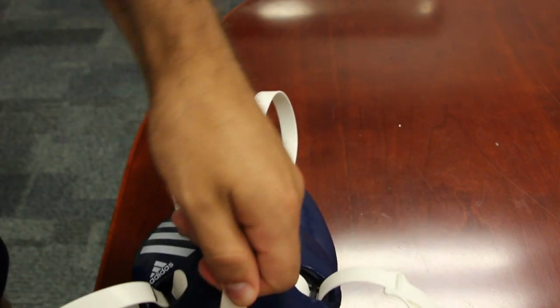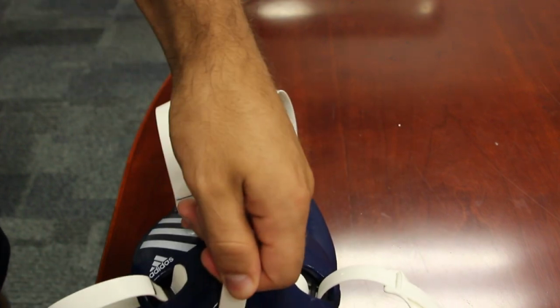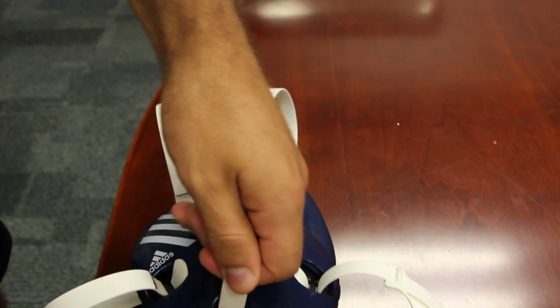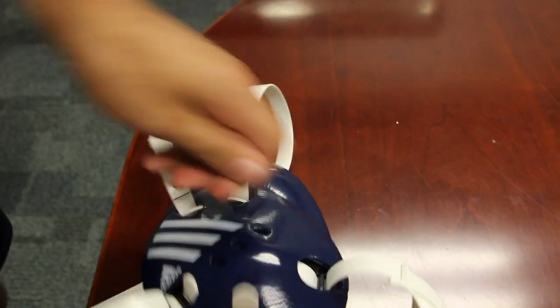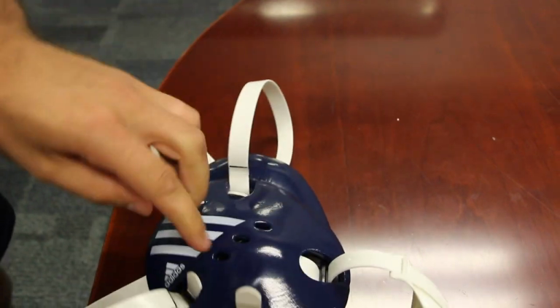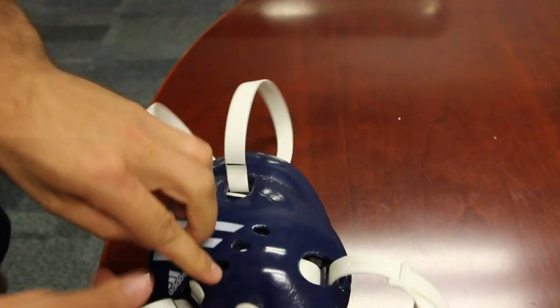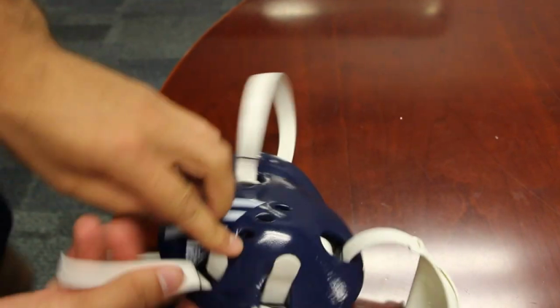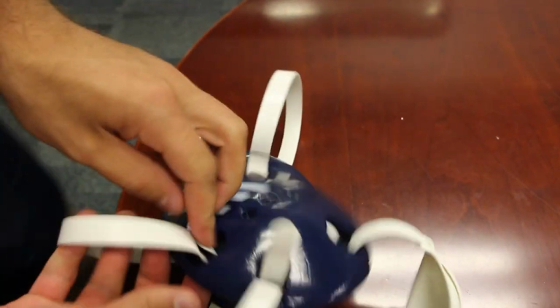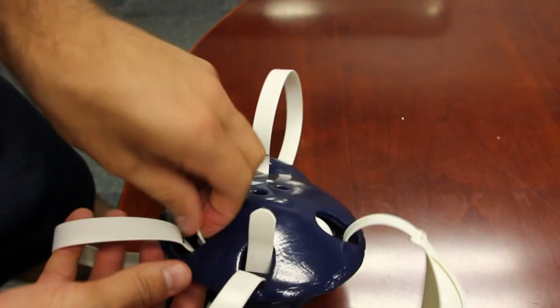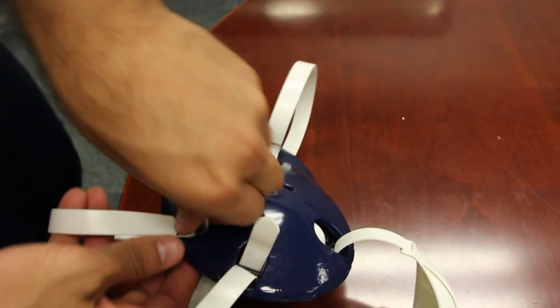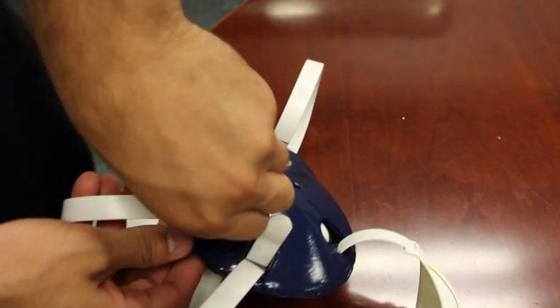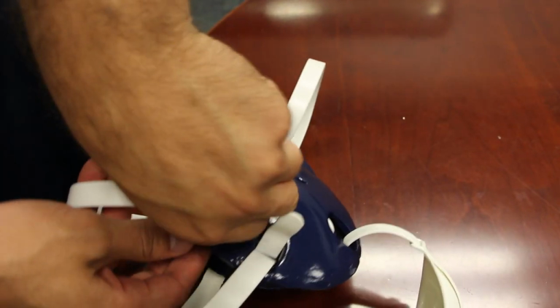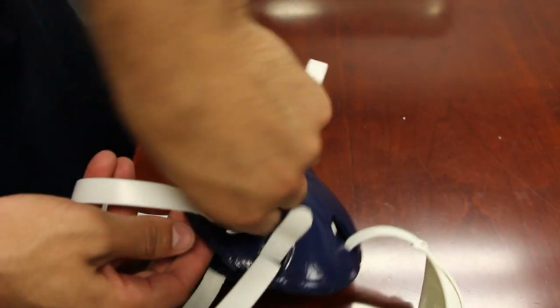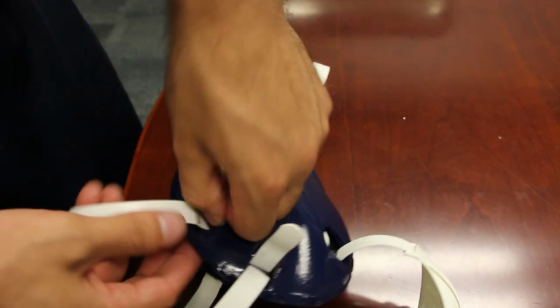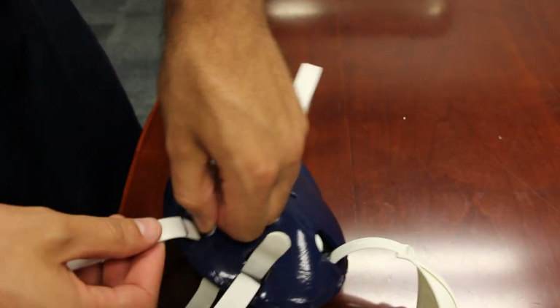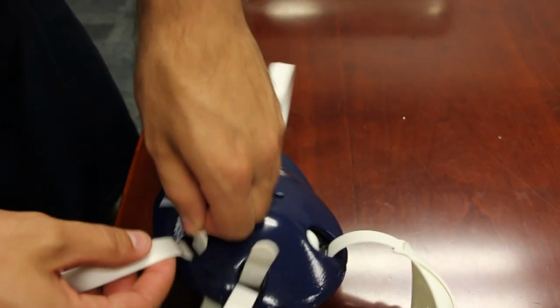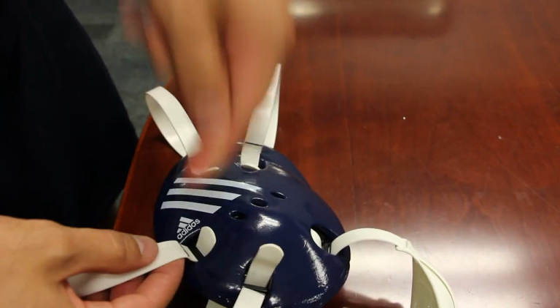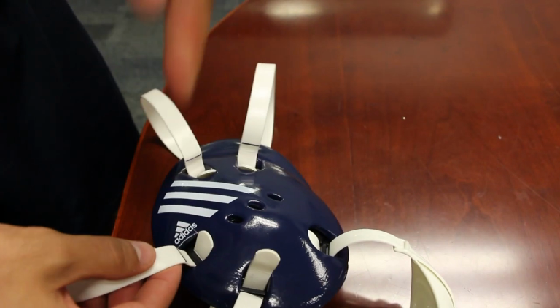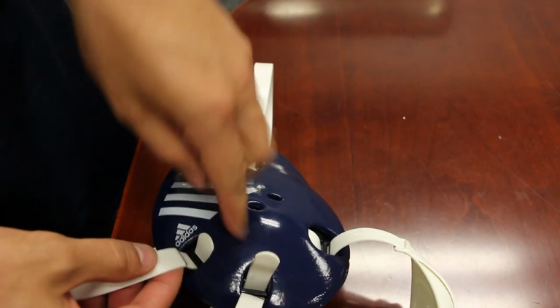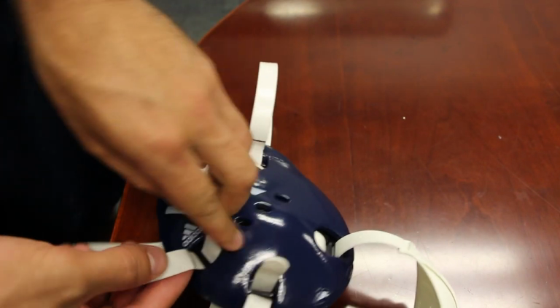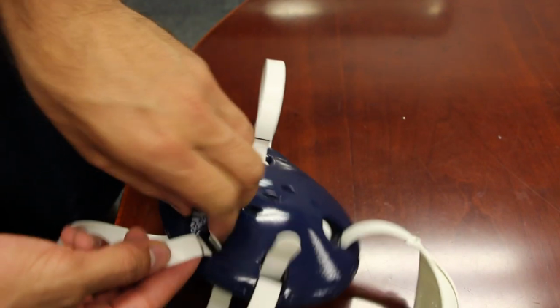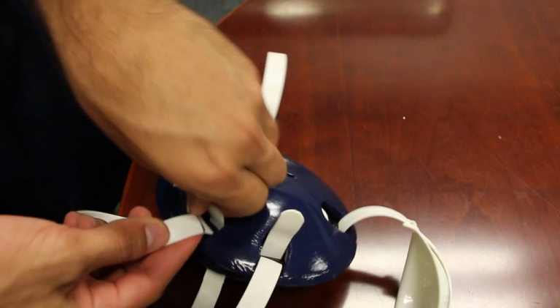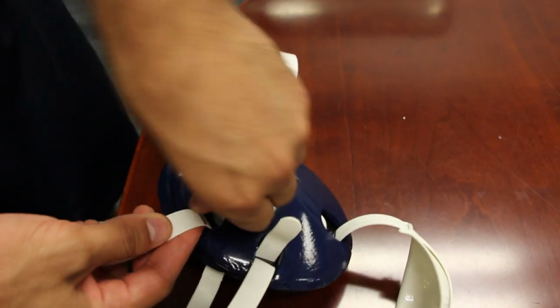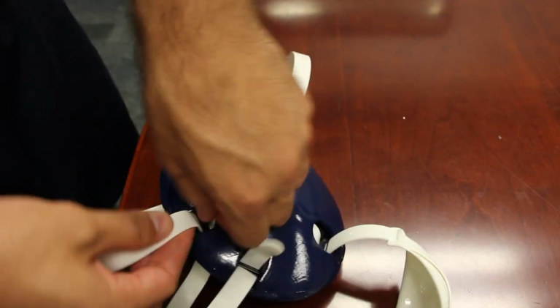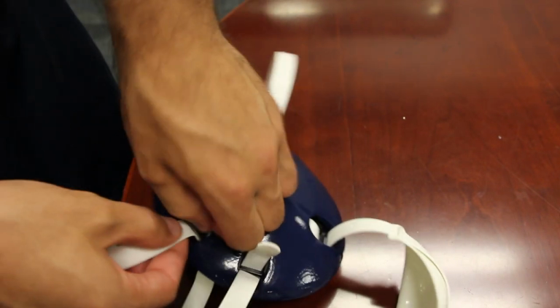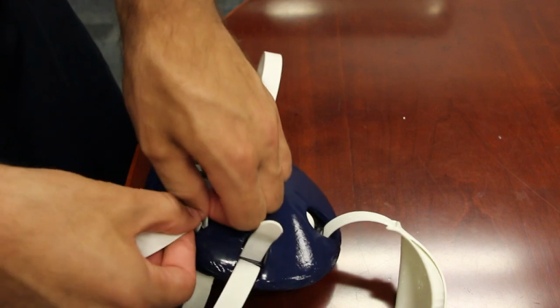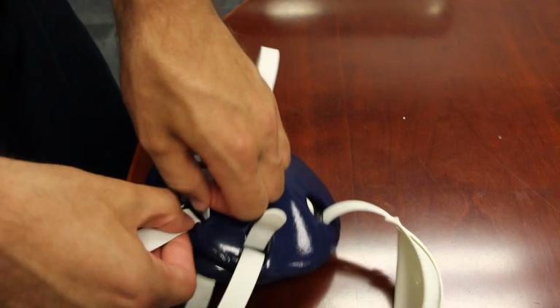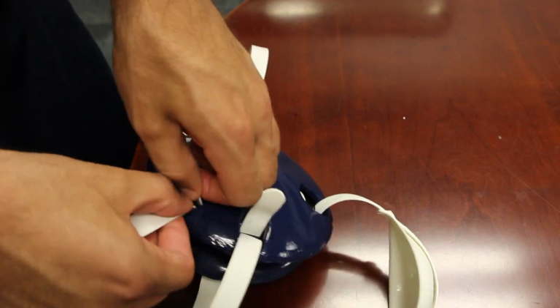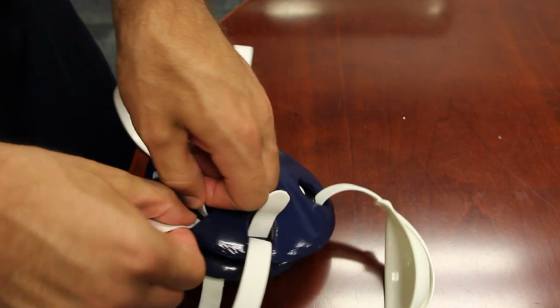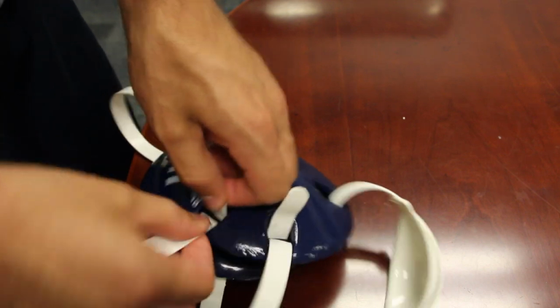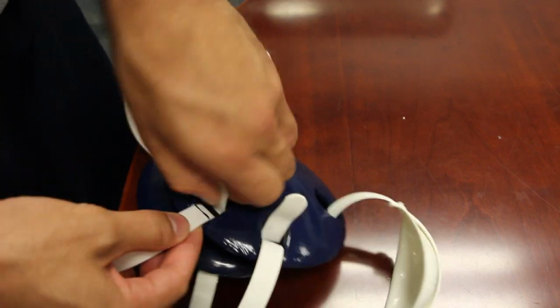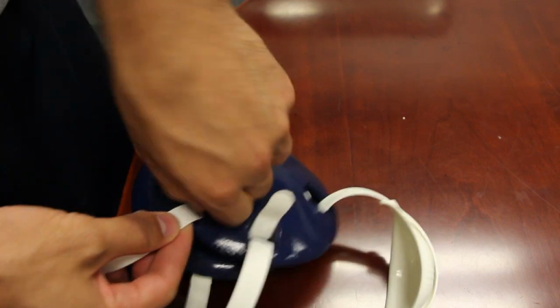Pulling down here, then go to the next one. Push down, pull up.